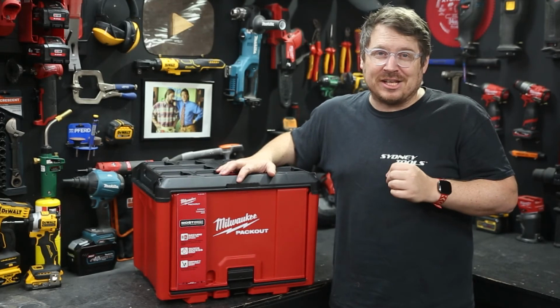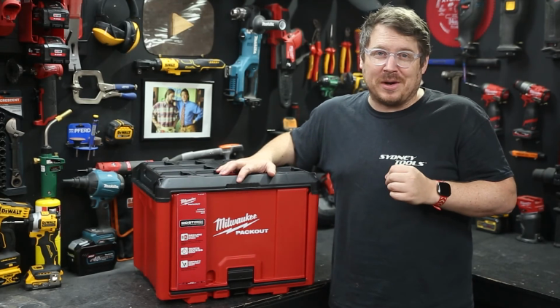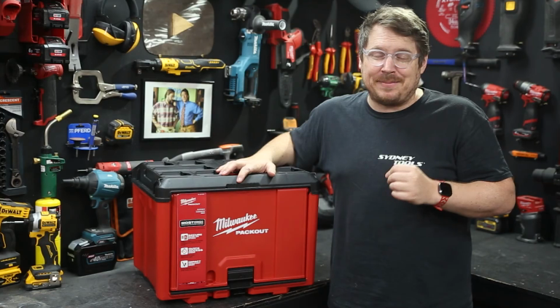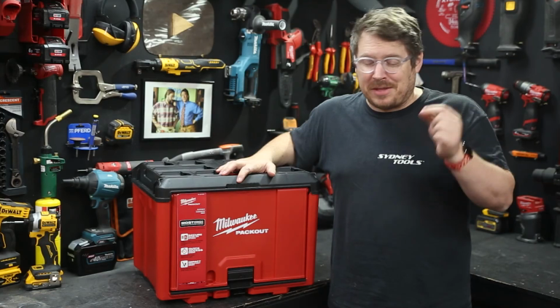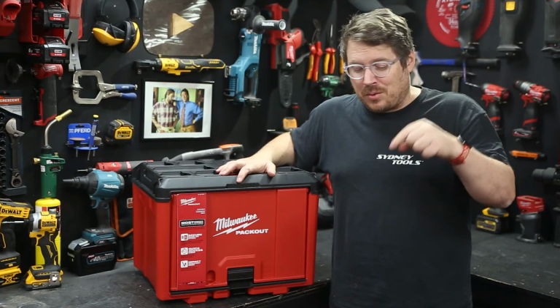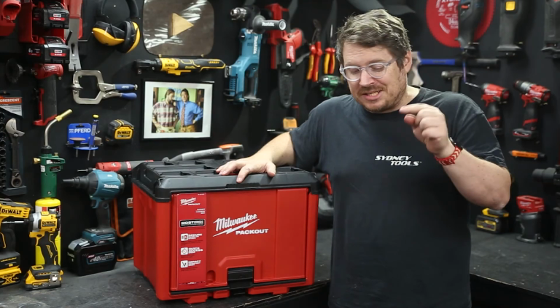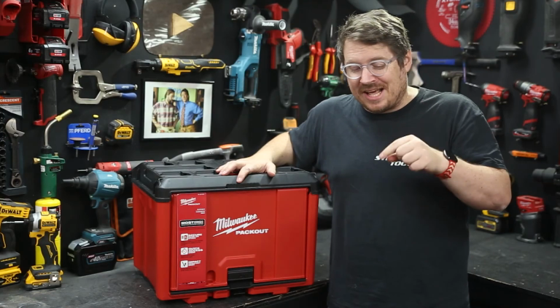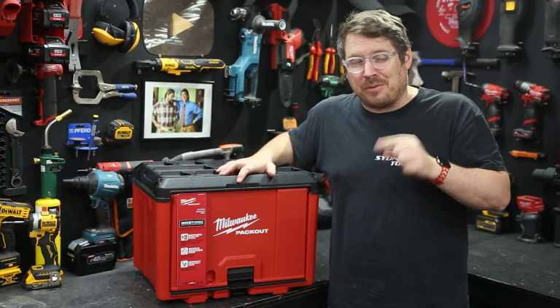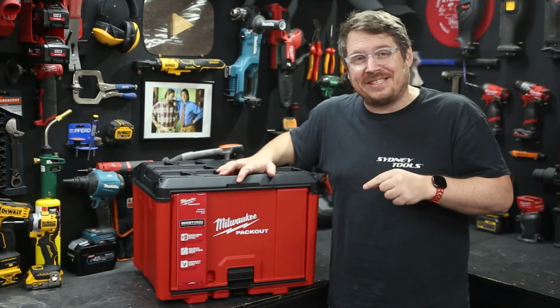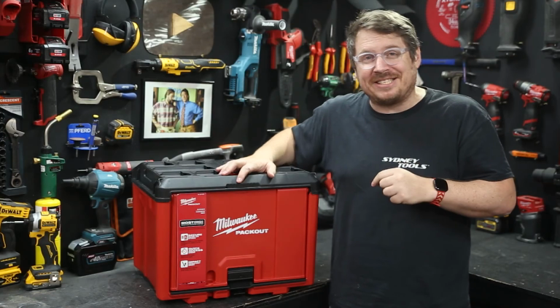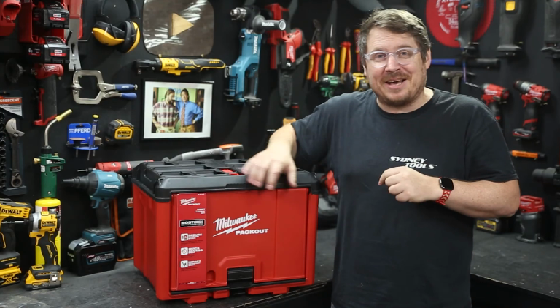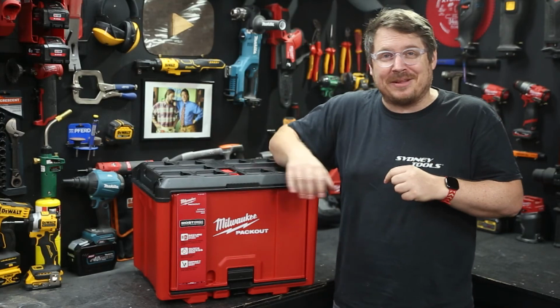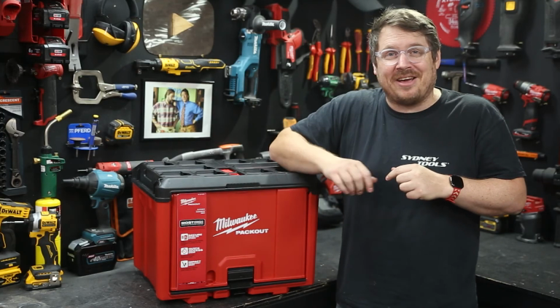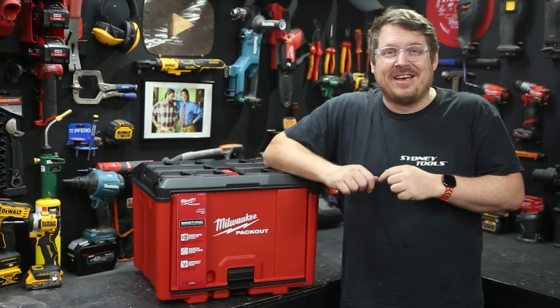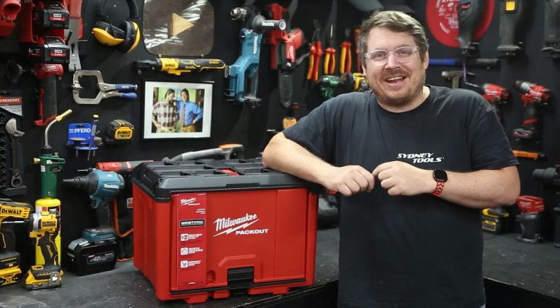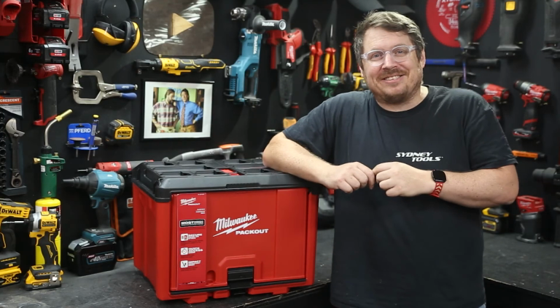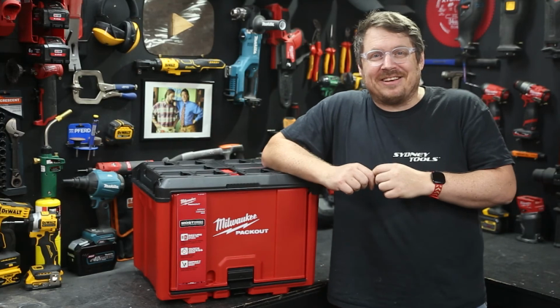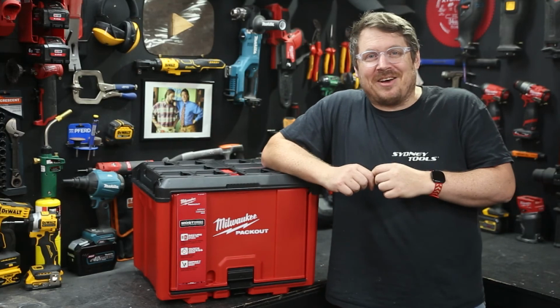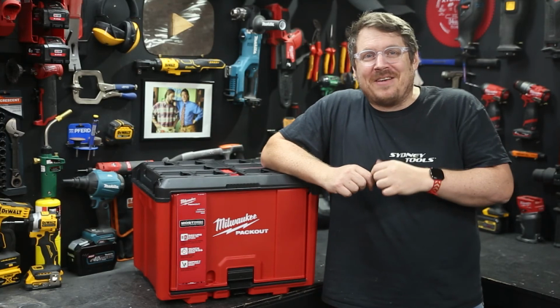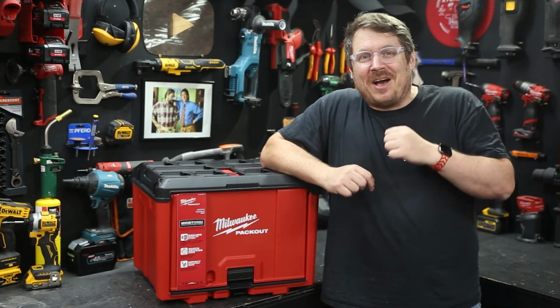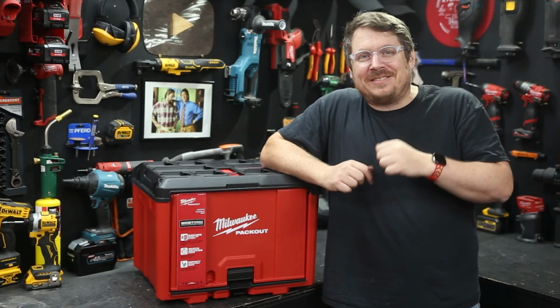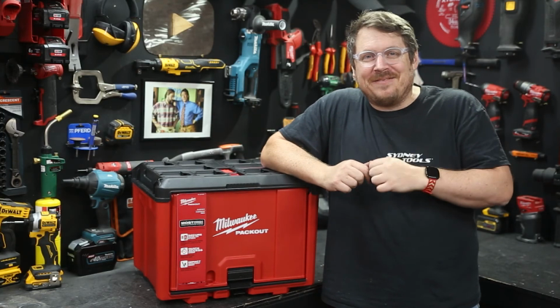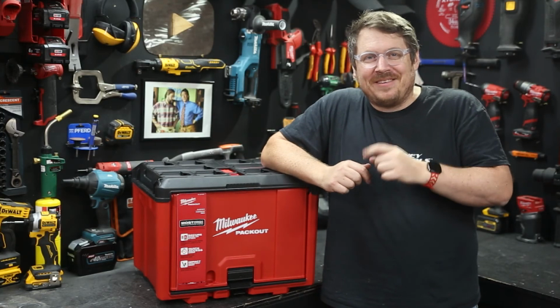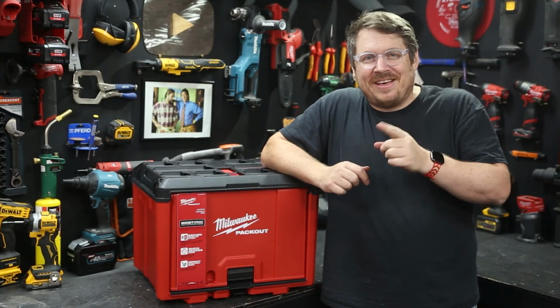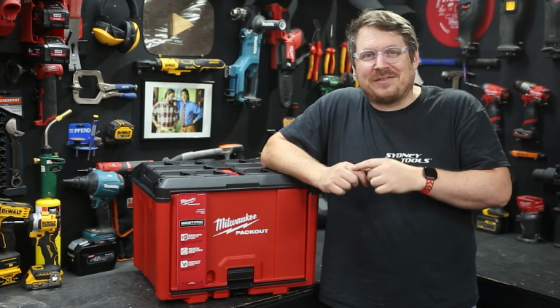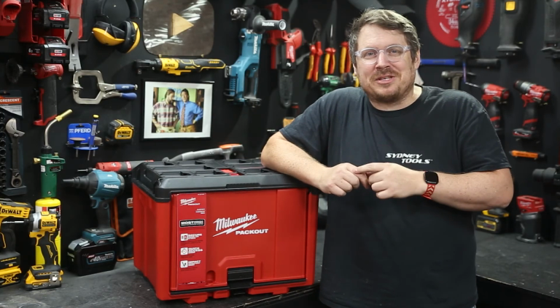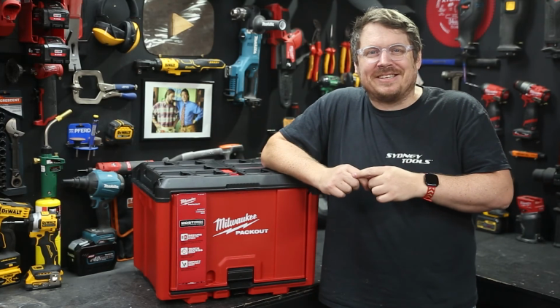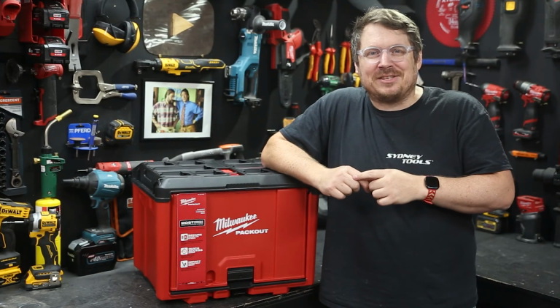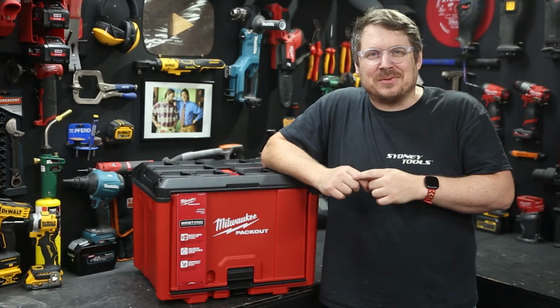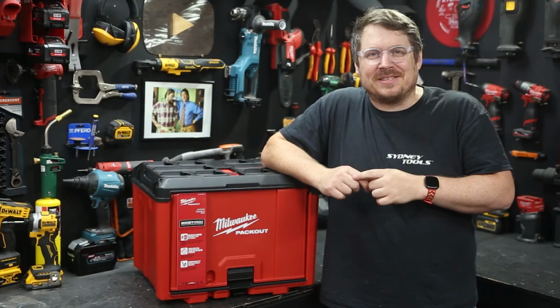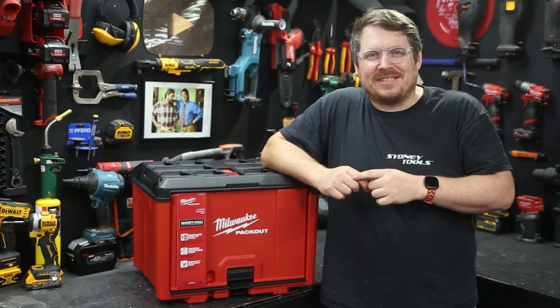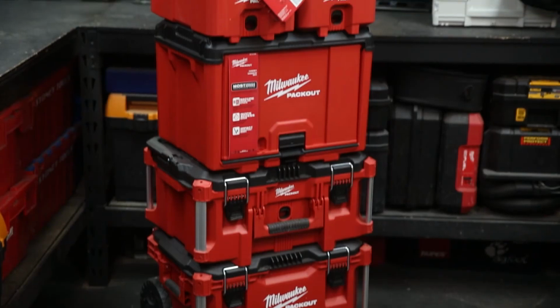As always, hit me up with any questions in the comment section down below. And until next time, I'm Tim — thanks for watching Sydney Tools TV.